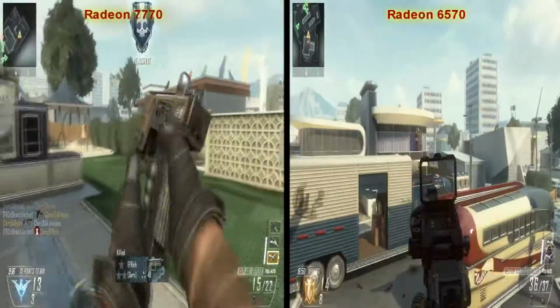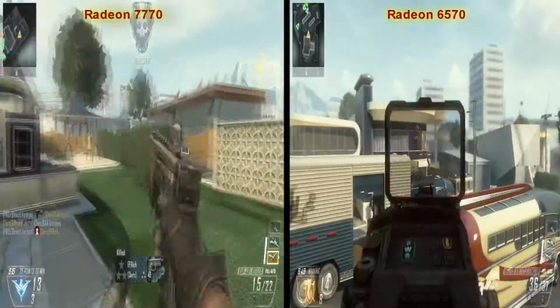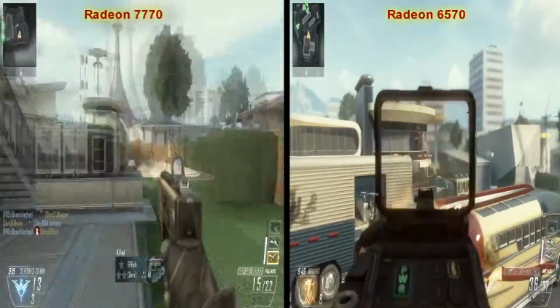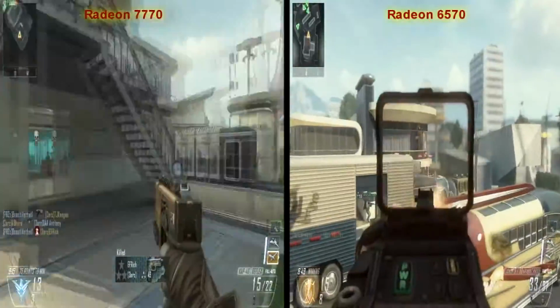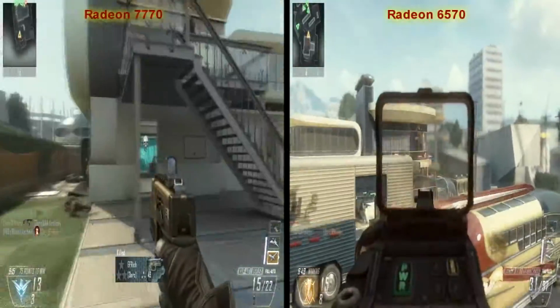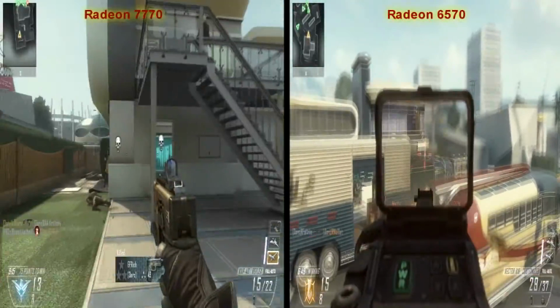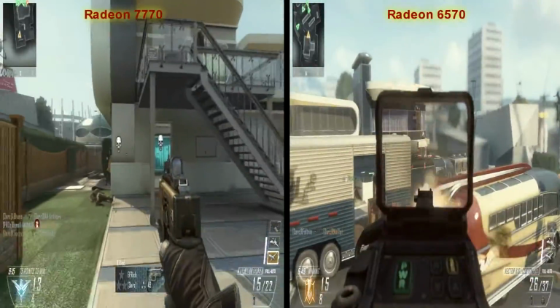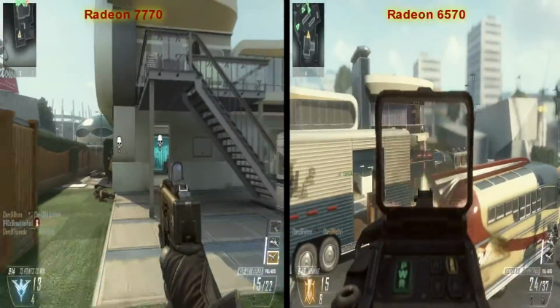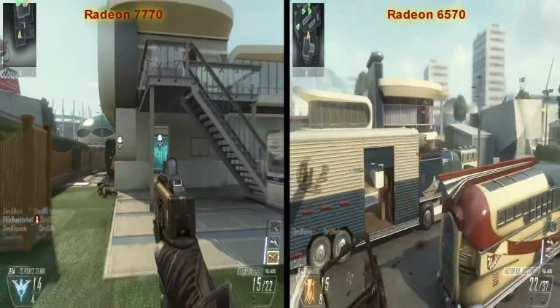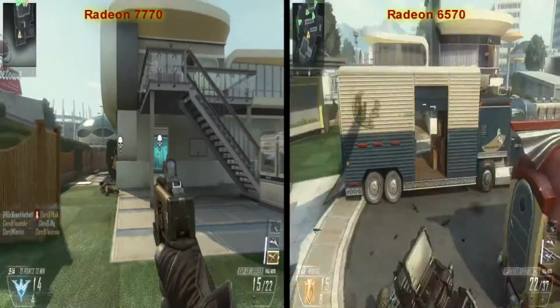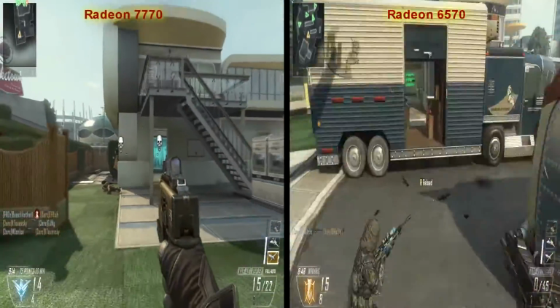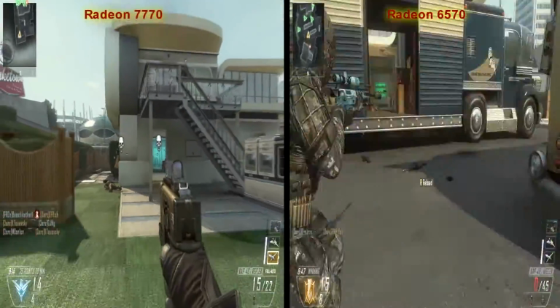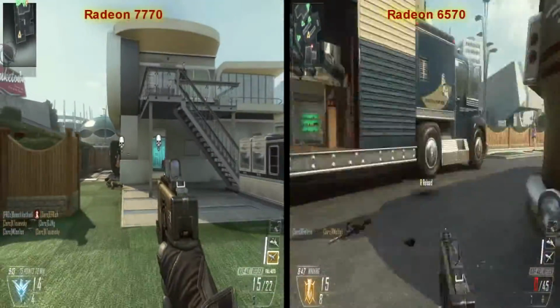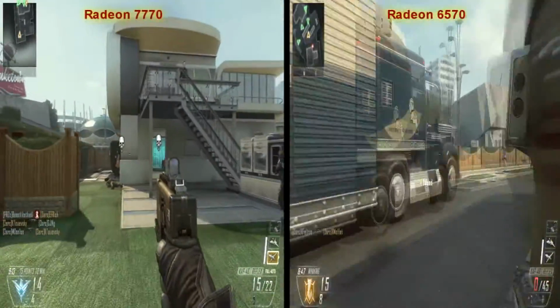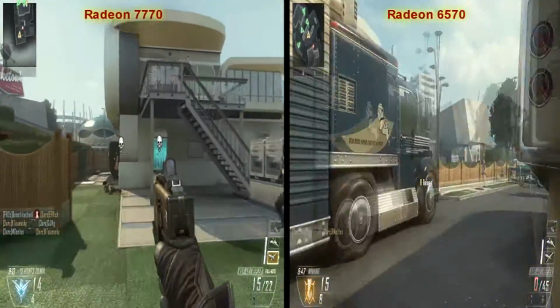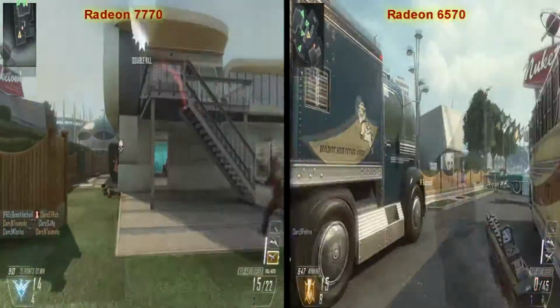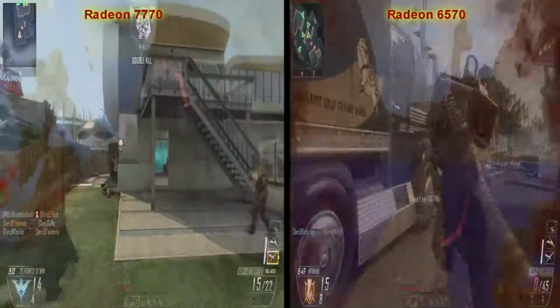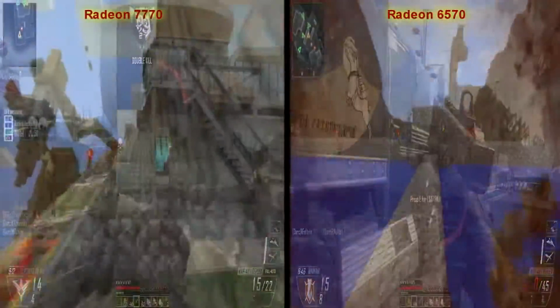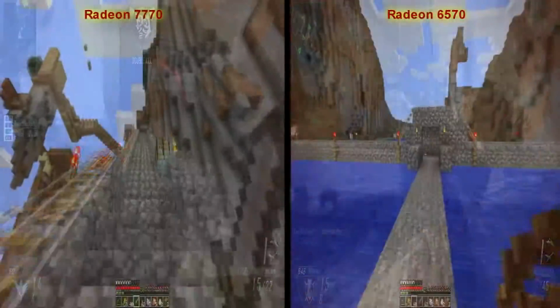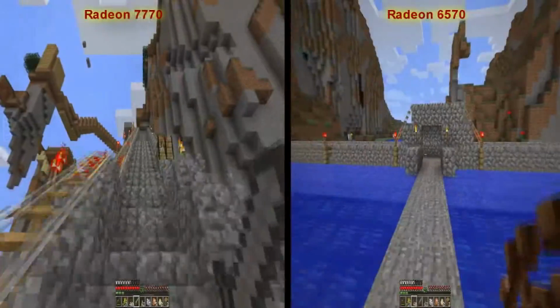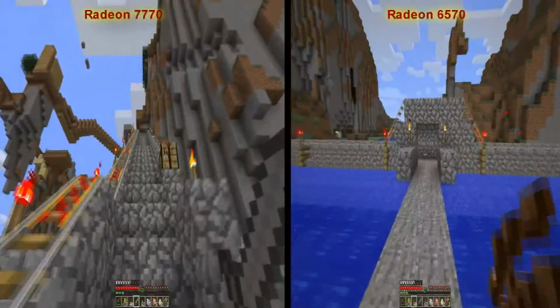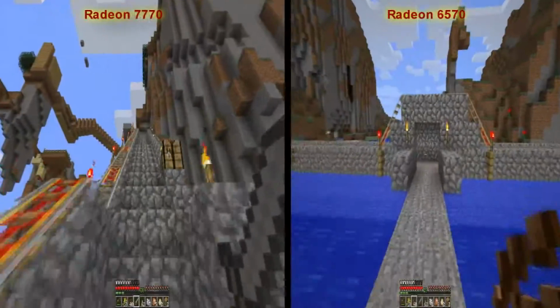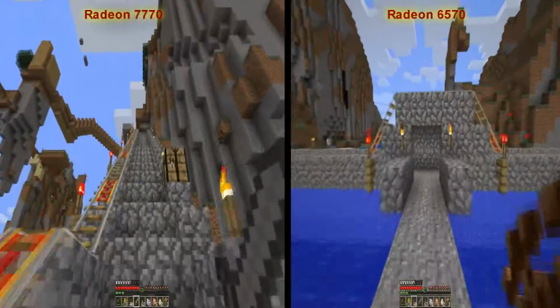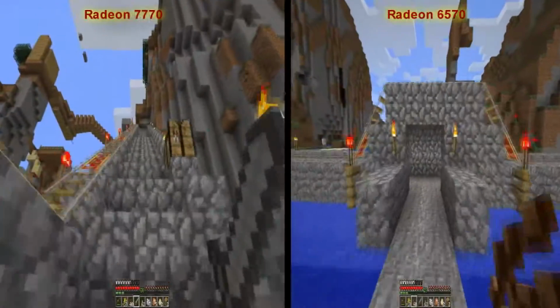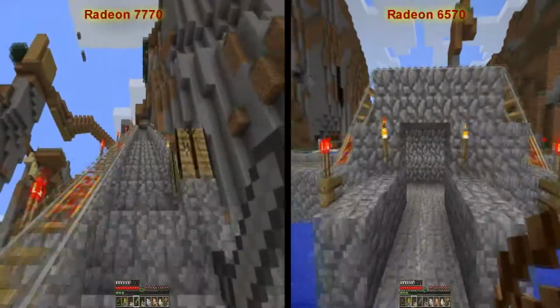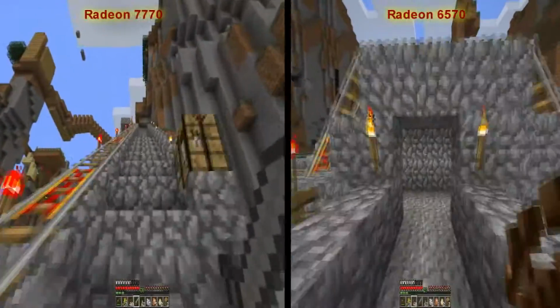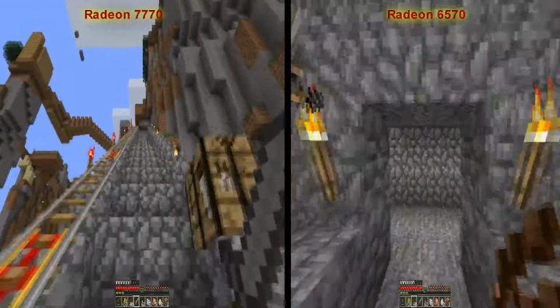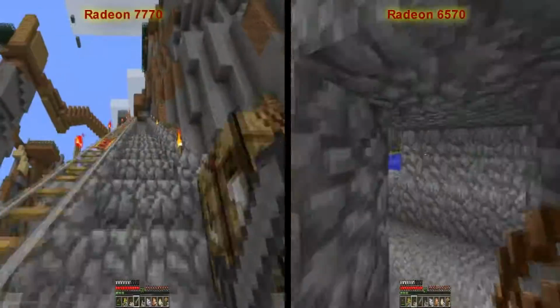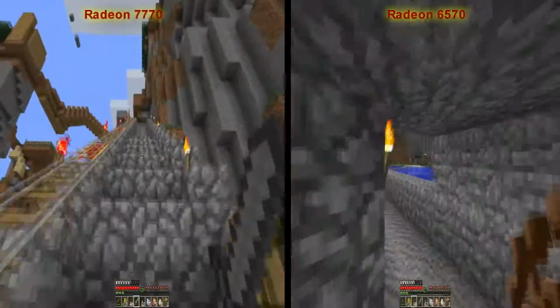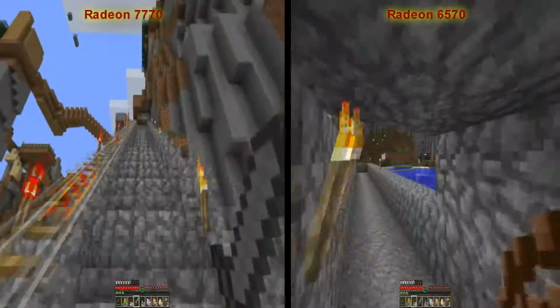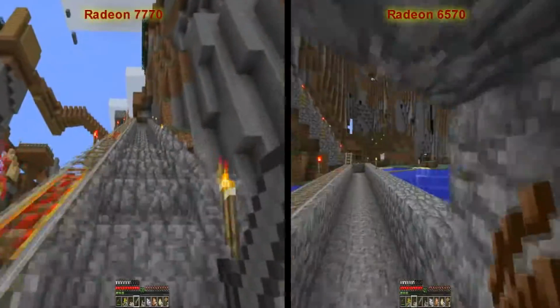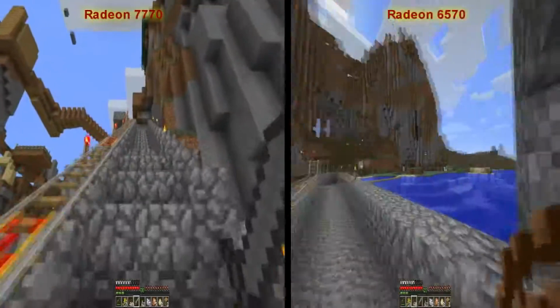Both of these are recorded the same, except obviously one's recording a different graphics card, but all the other settings are the same.